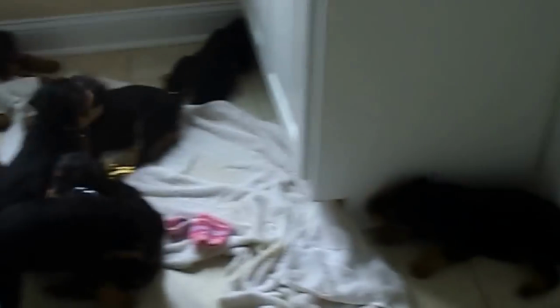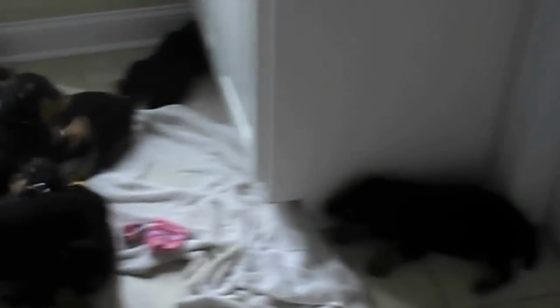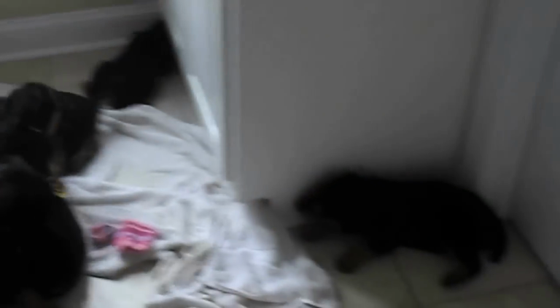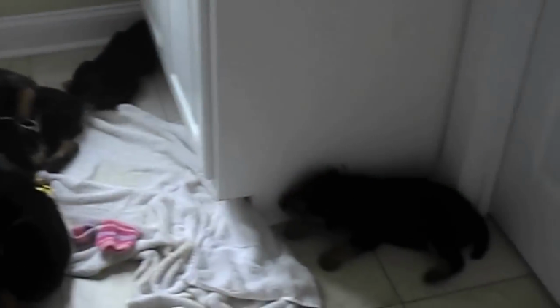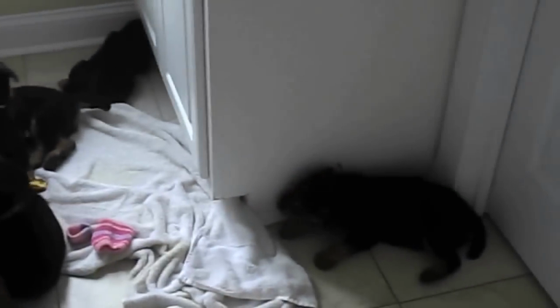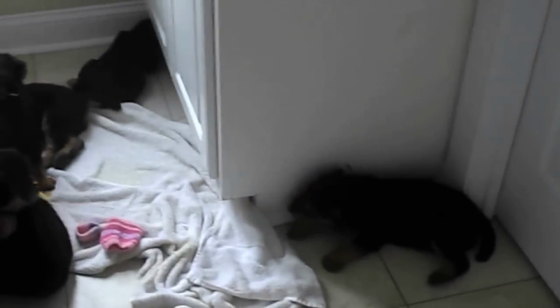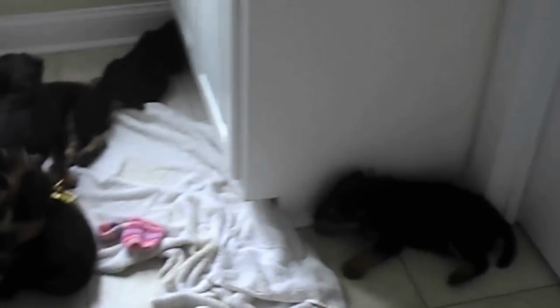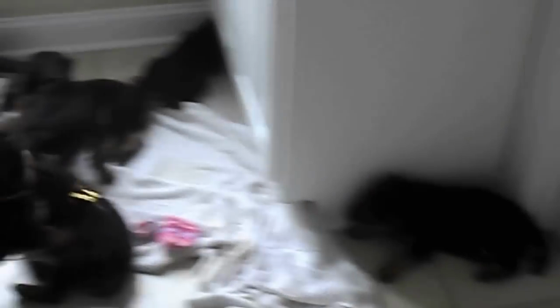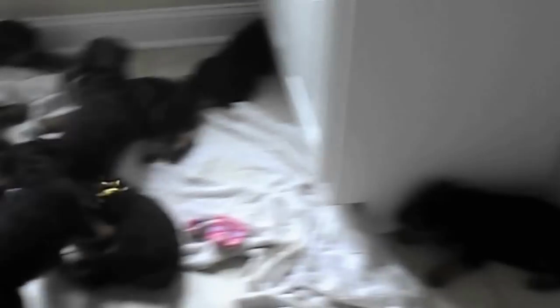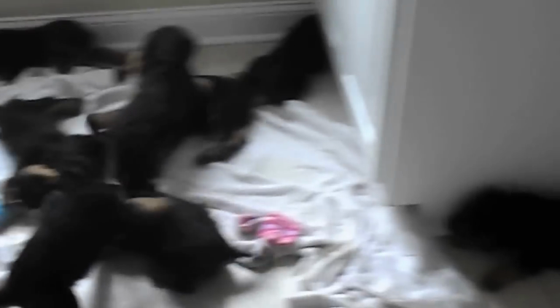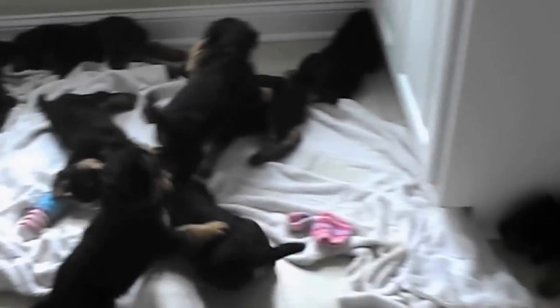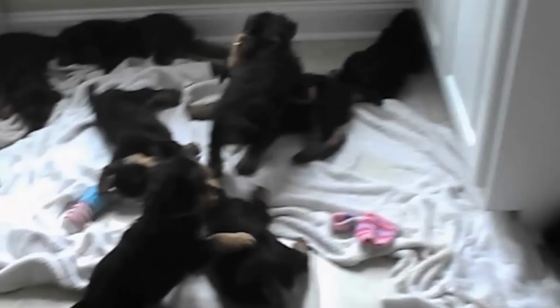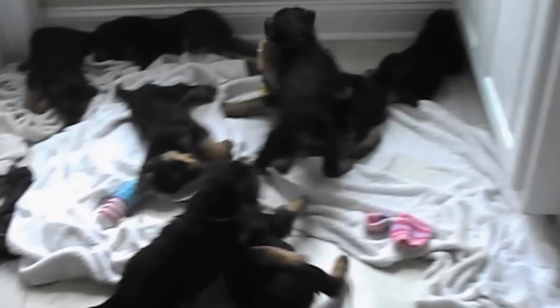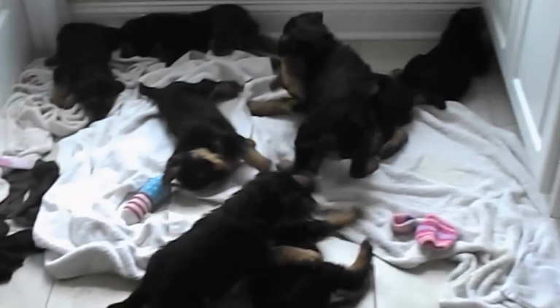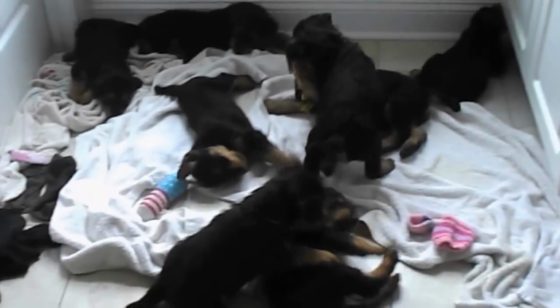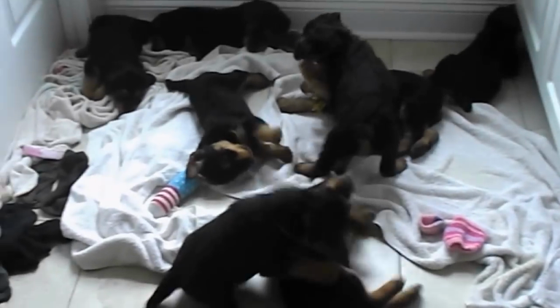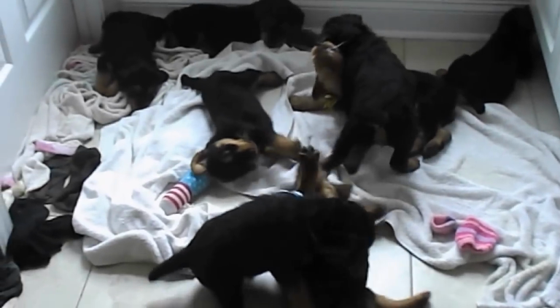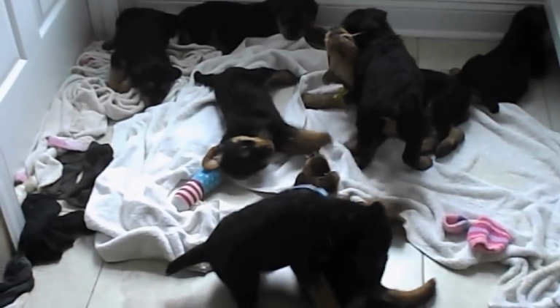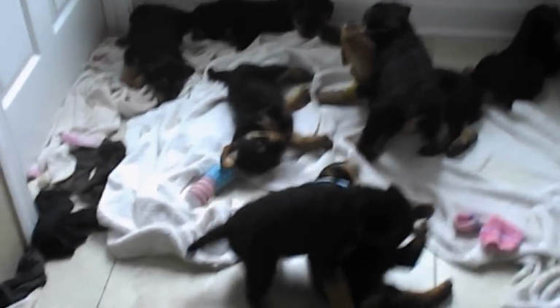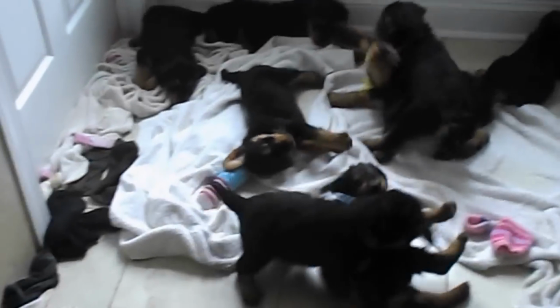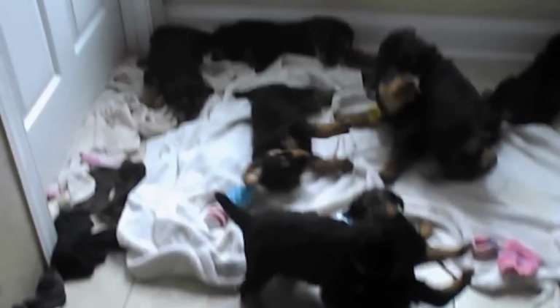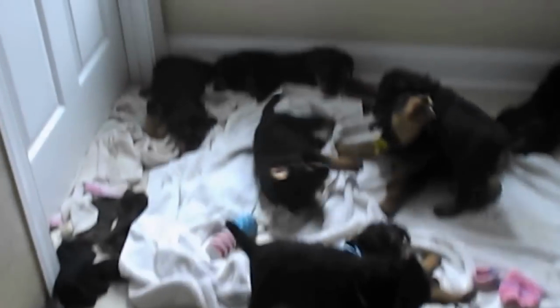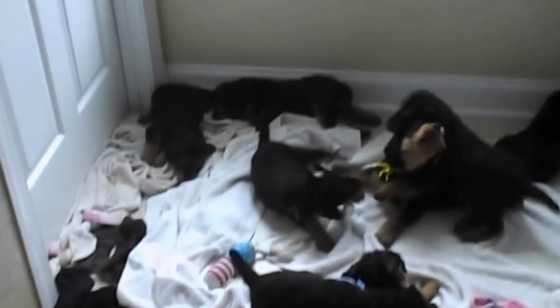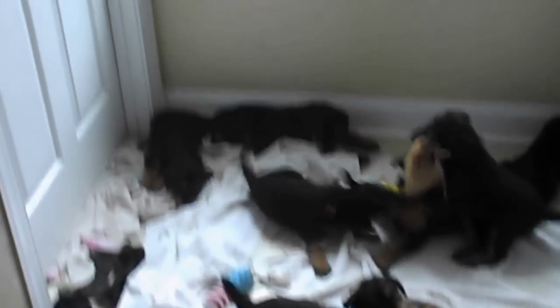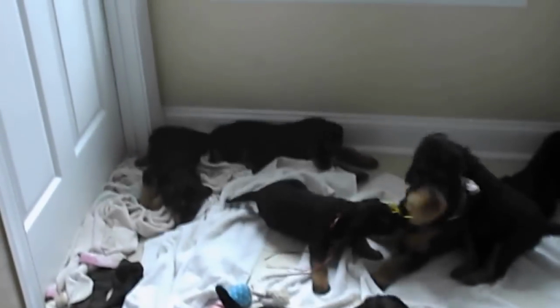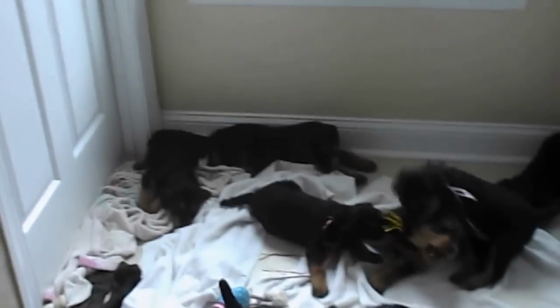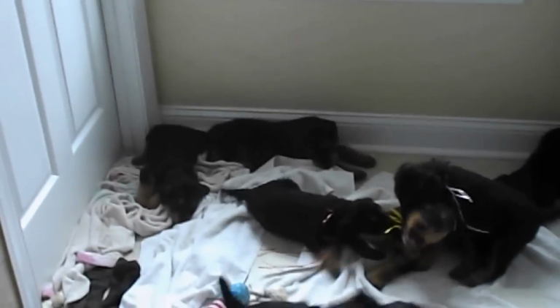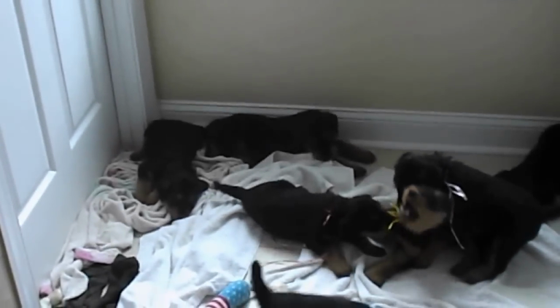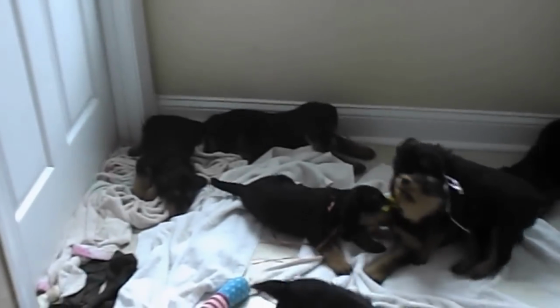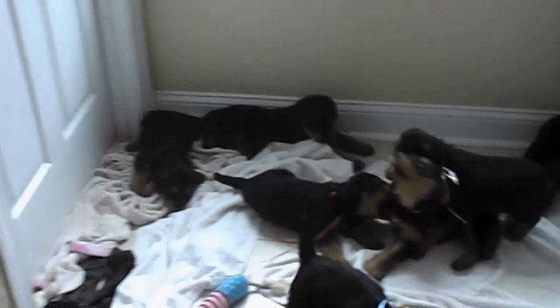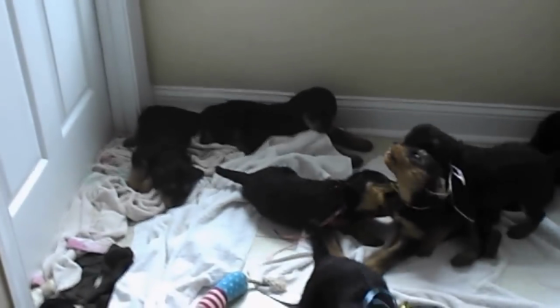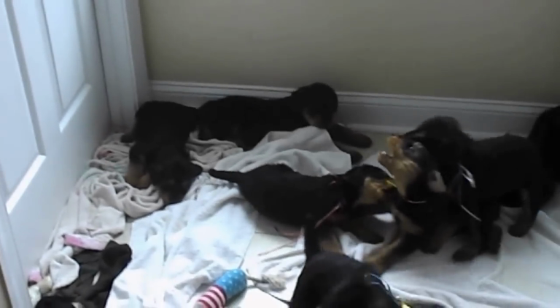Dark Blue right there in the corner. Dark Pink over by the baseboard.